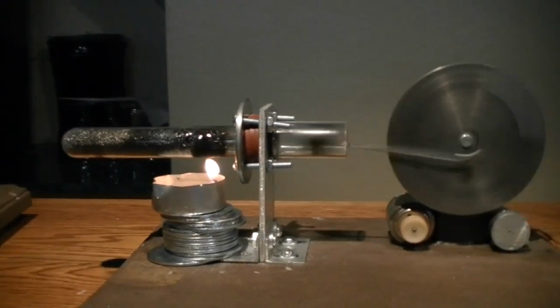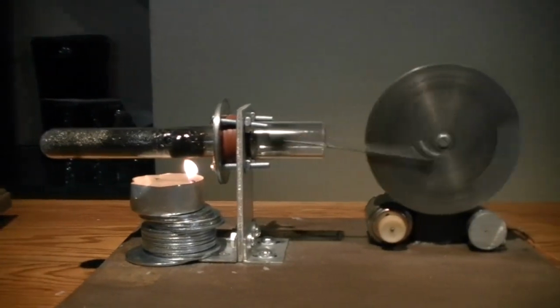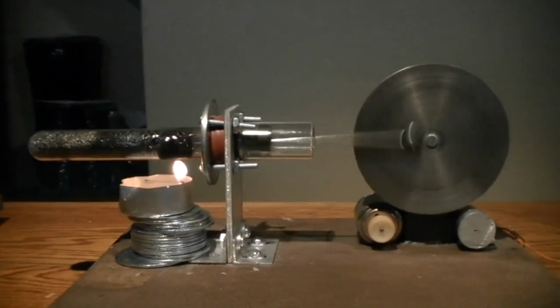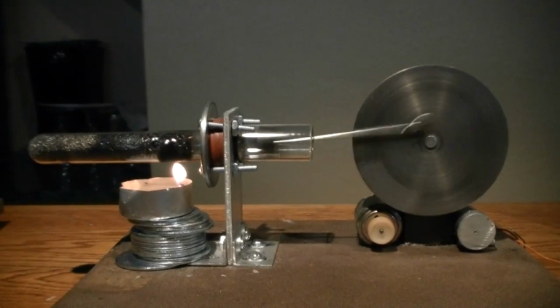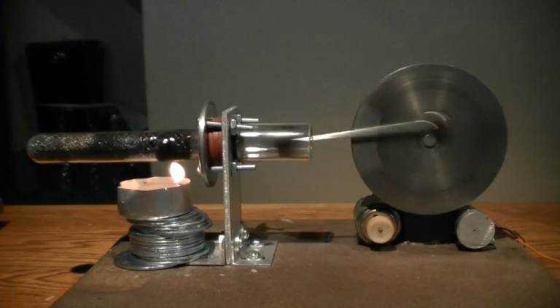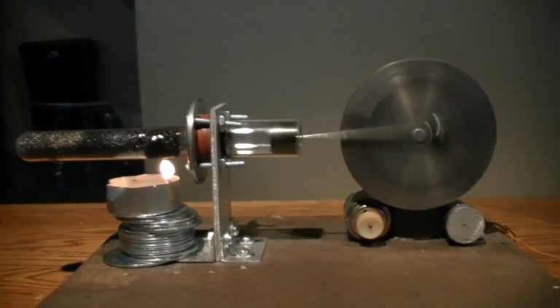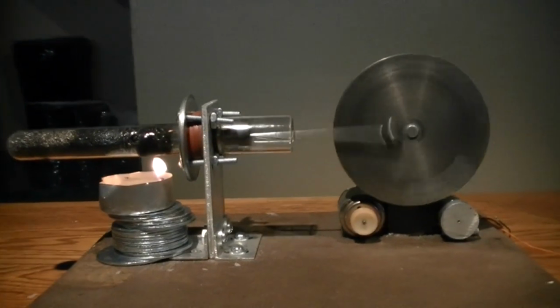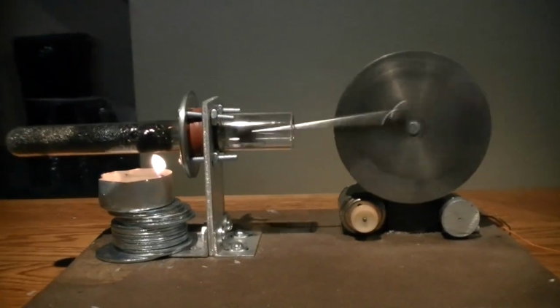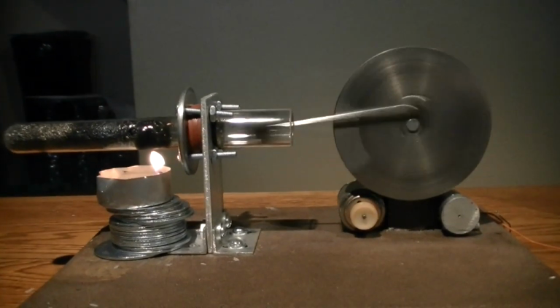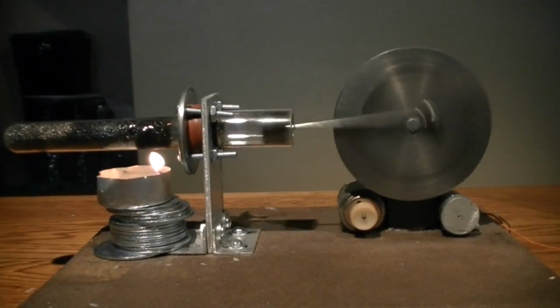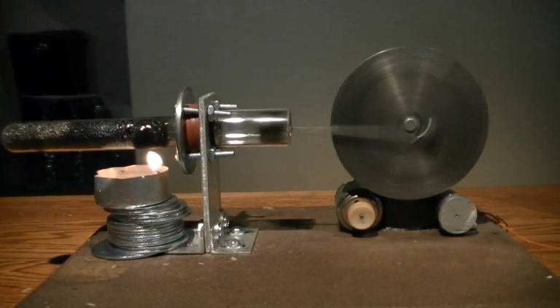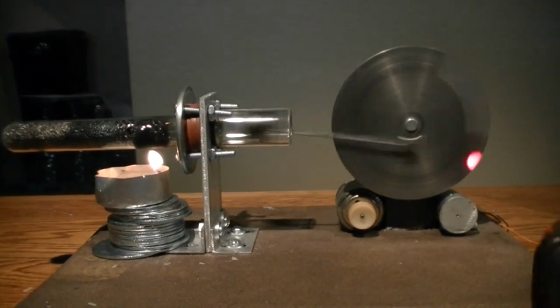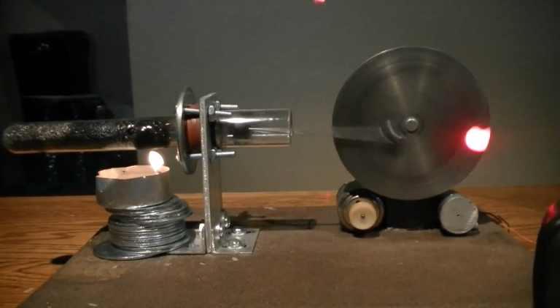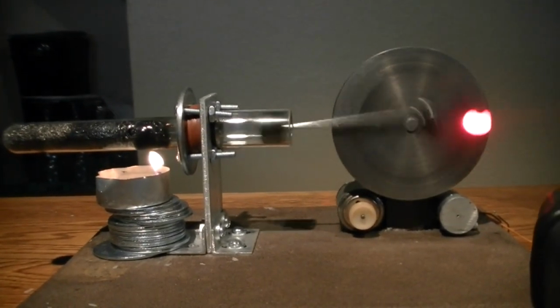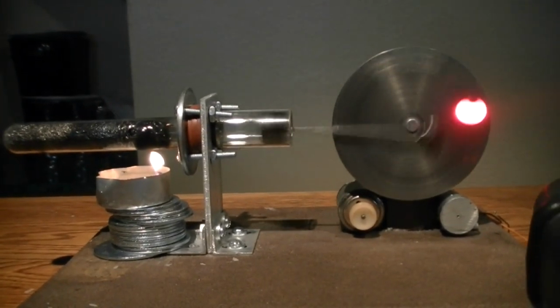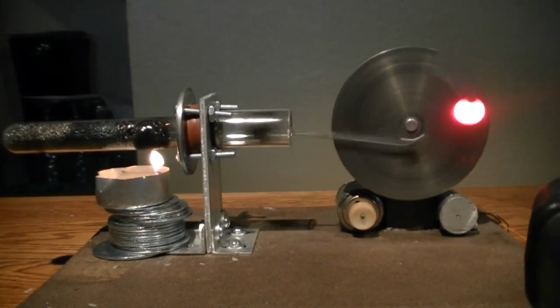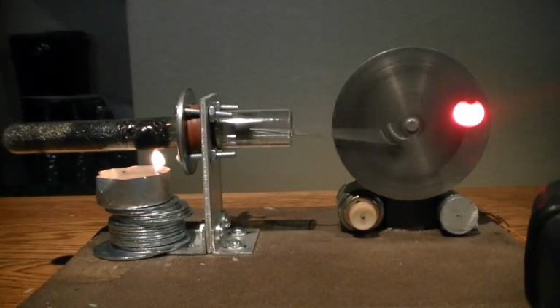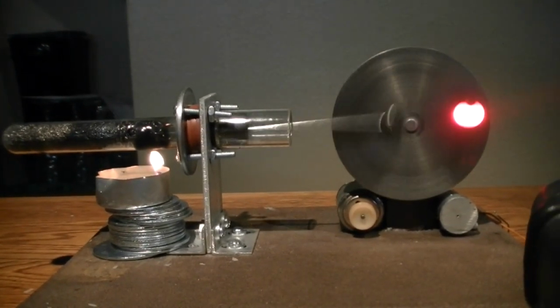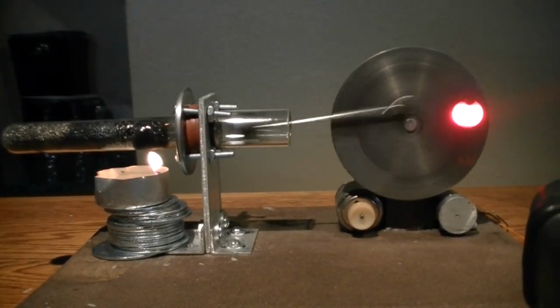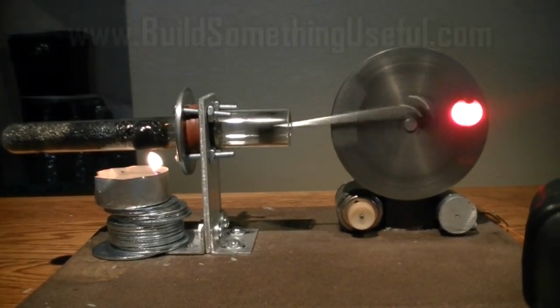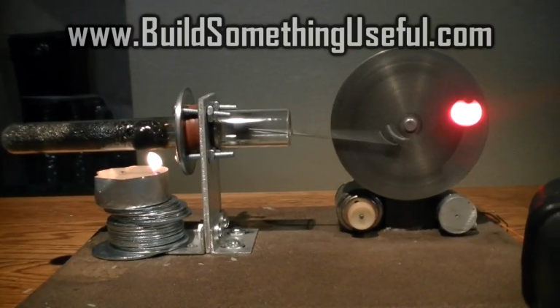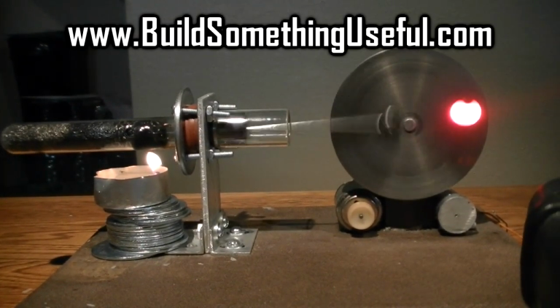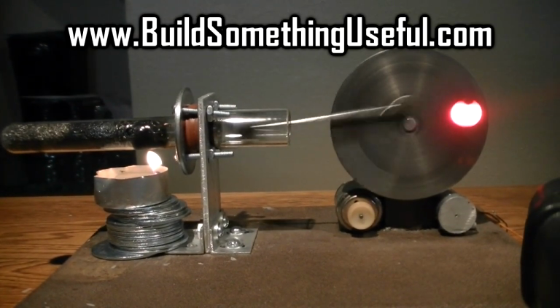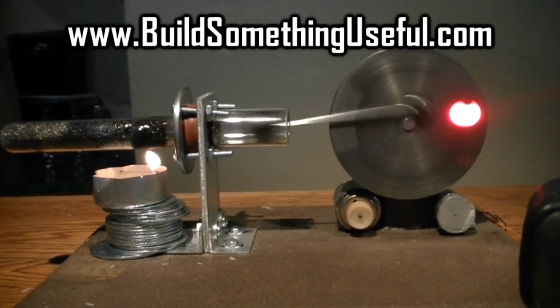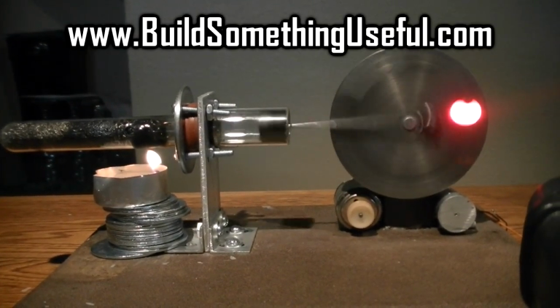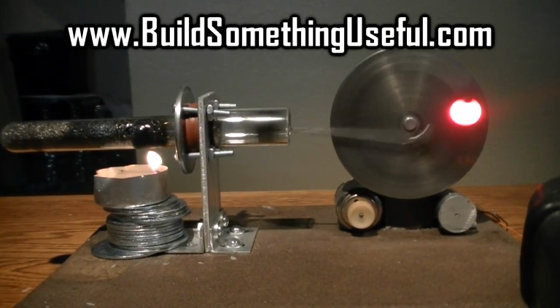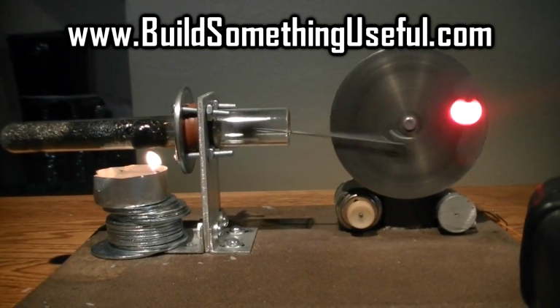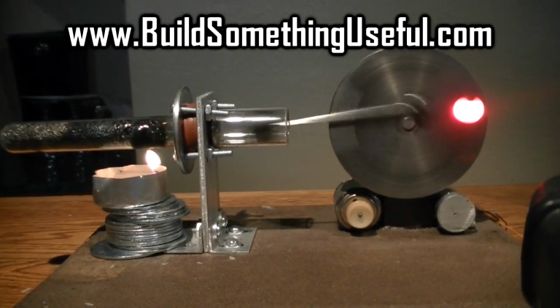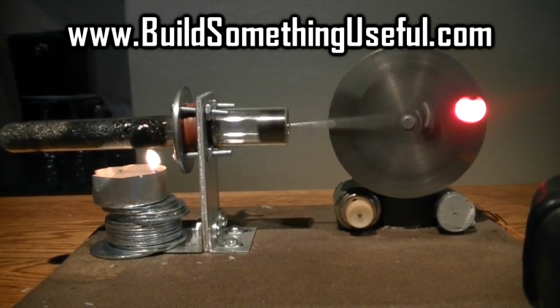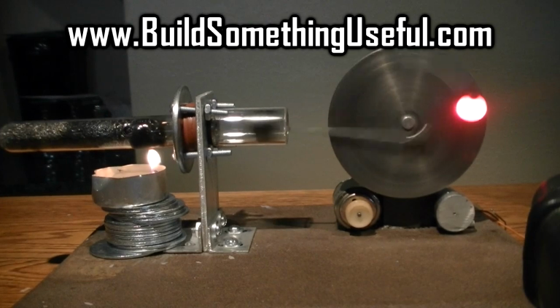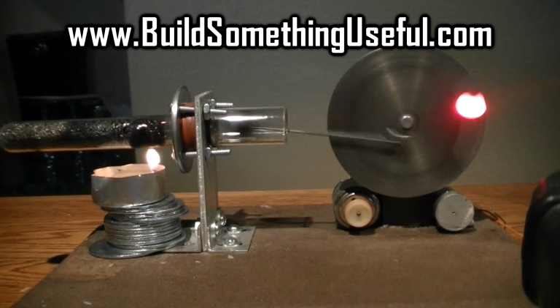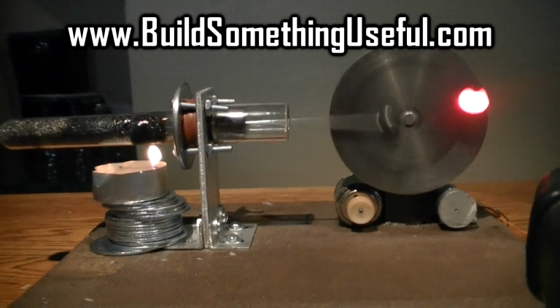I'm going to upload a video with all the sizes of the individual parts of this engine, so check it out if you are interested in building one for yourself.